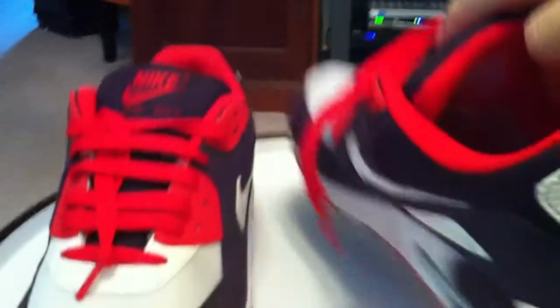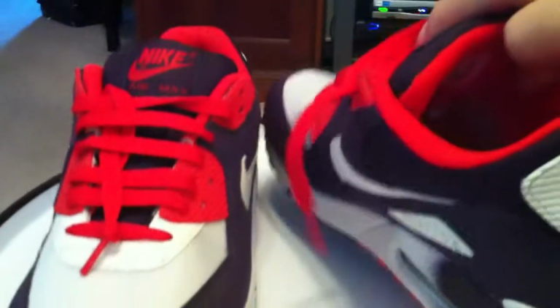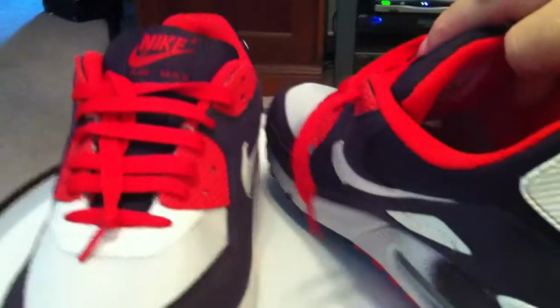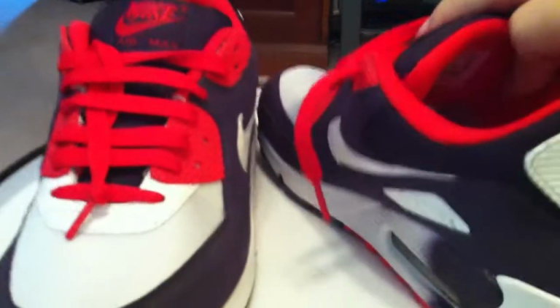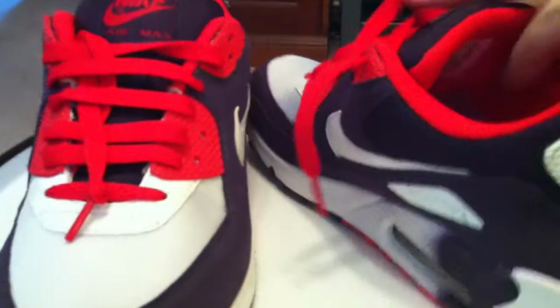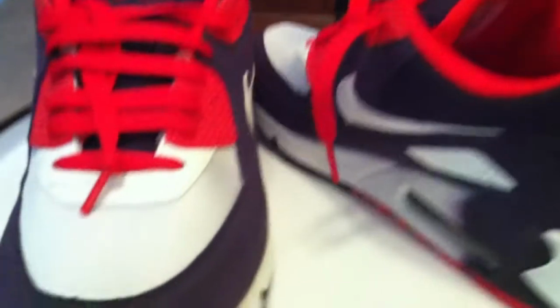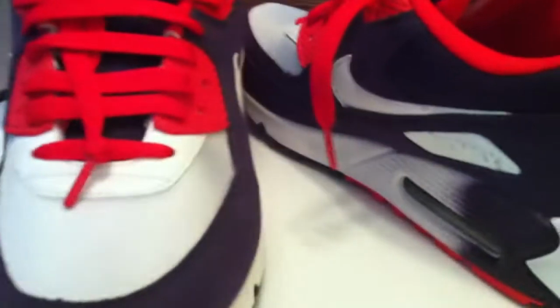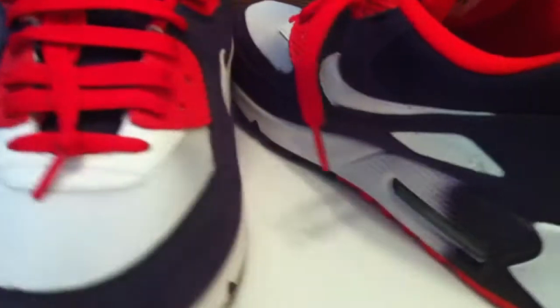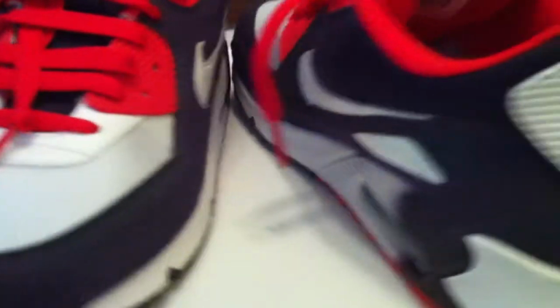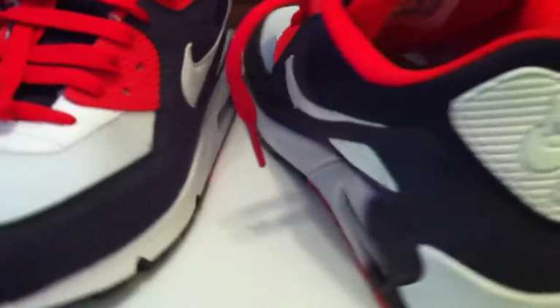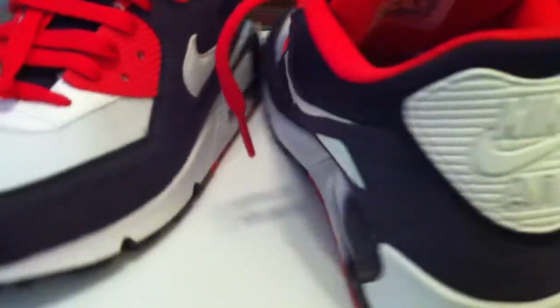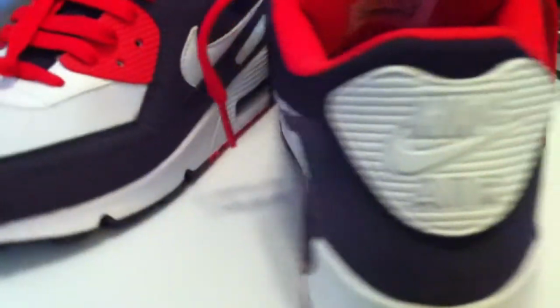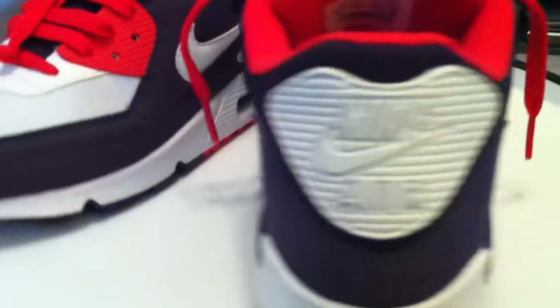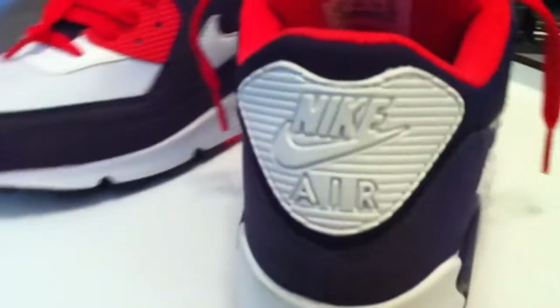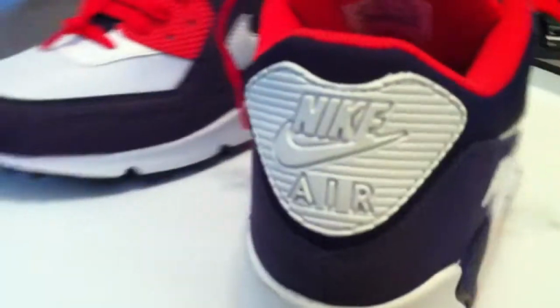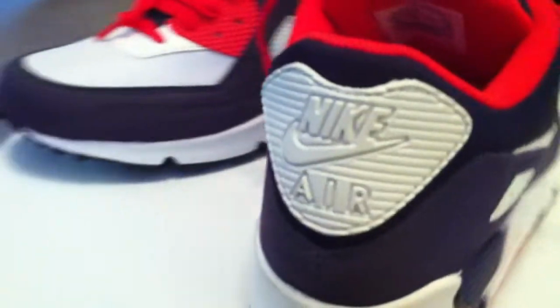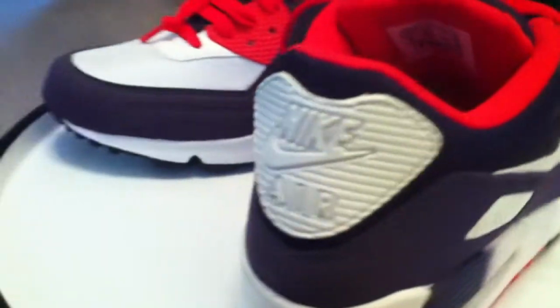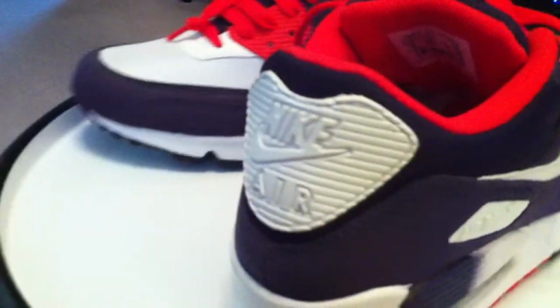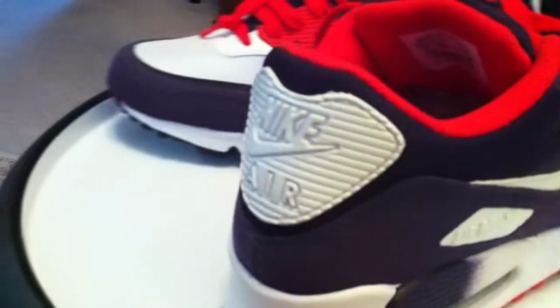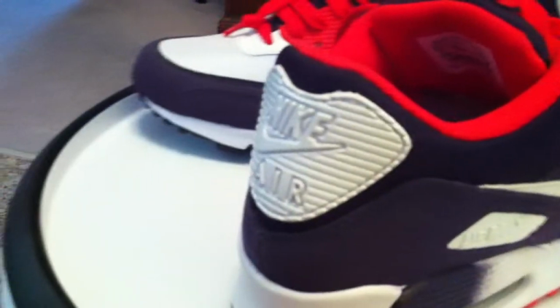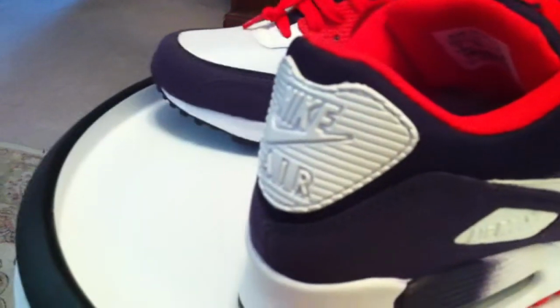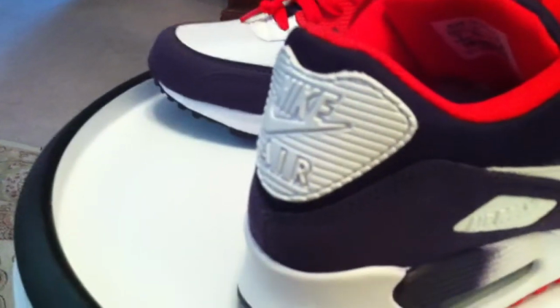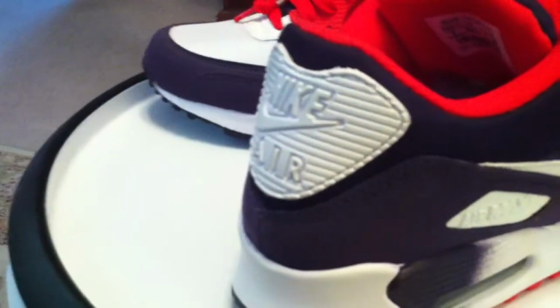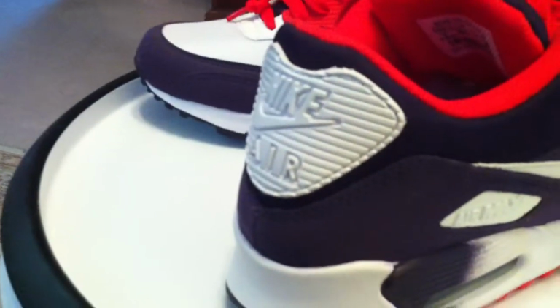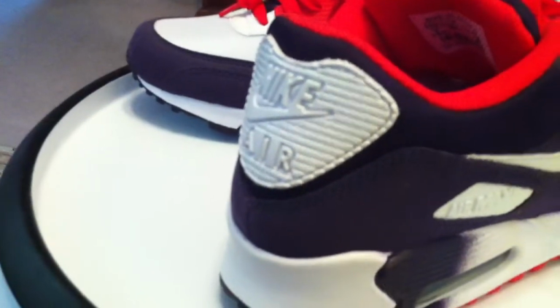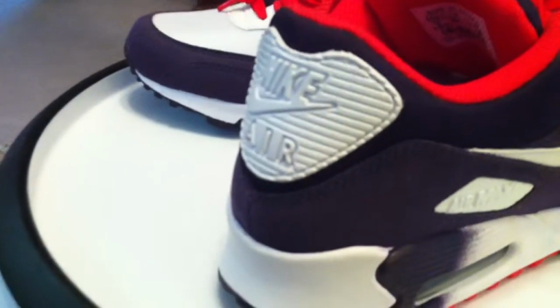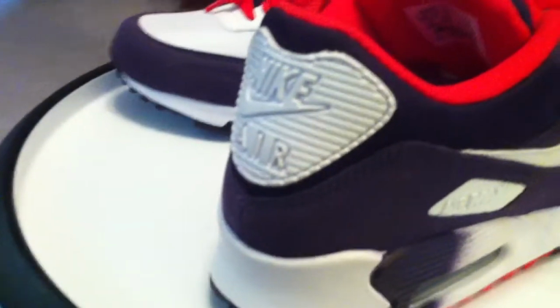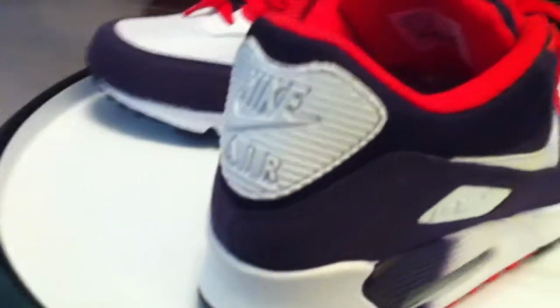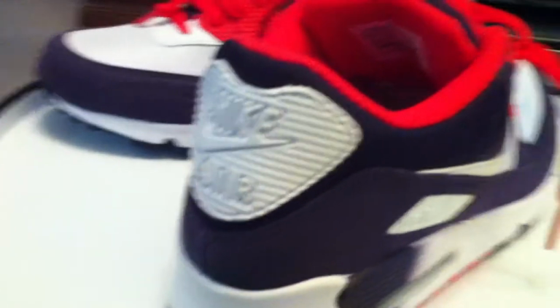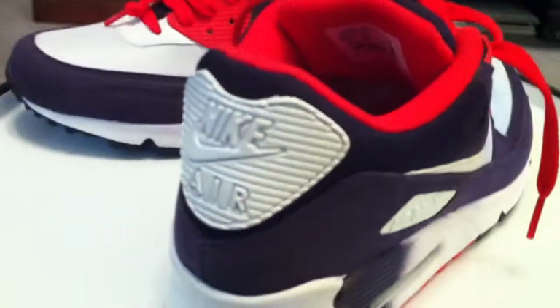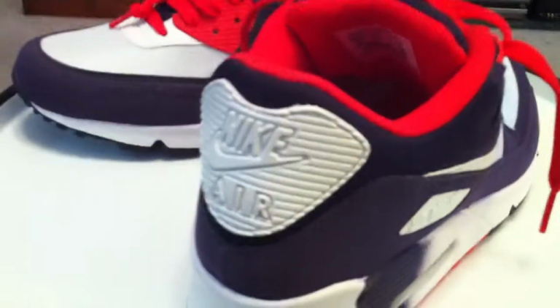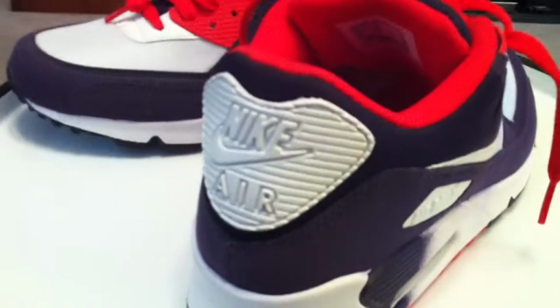Basic shoe, GR. Nothing wrong with those. Some of the best kicks I own are GRs.